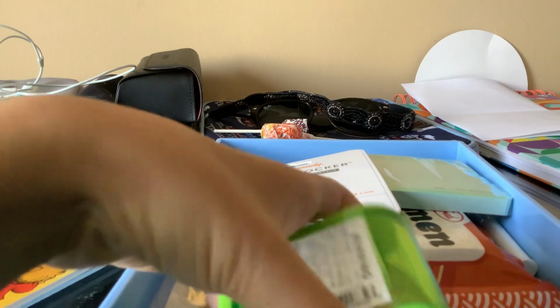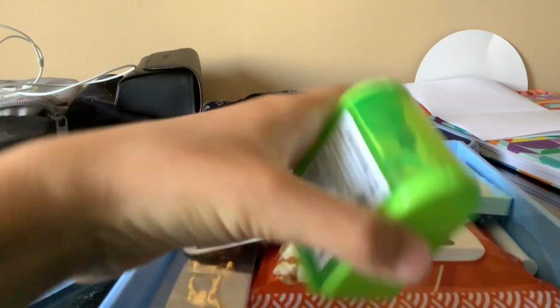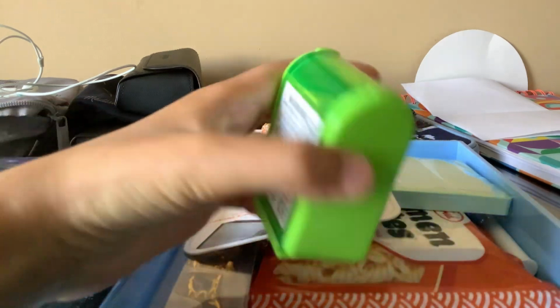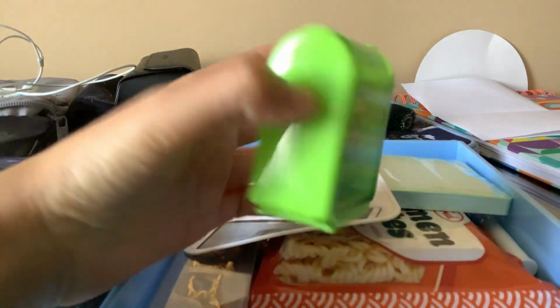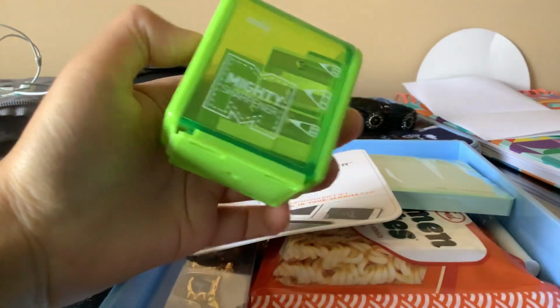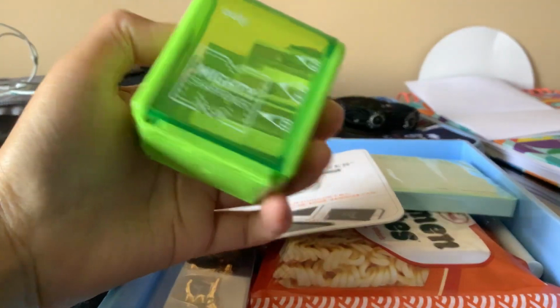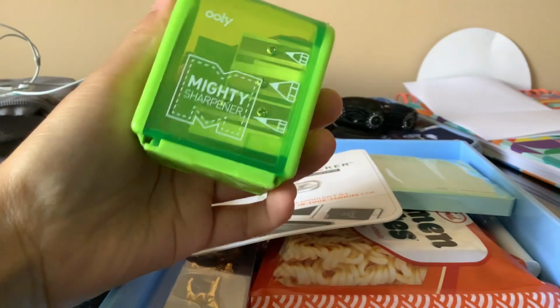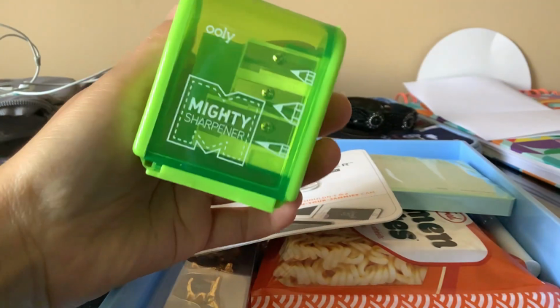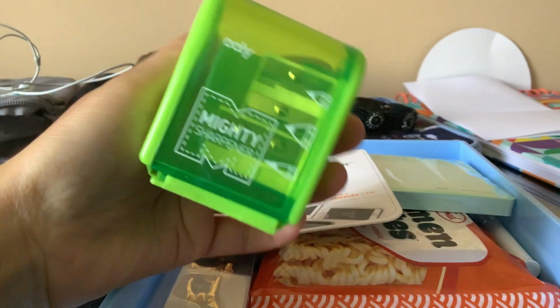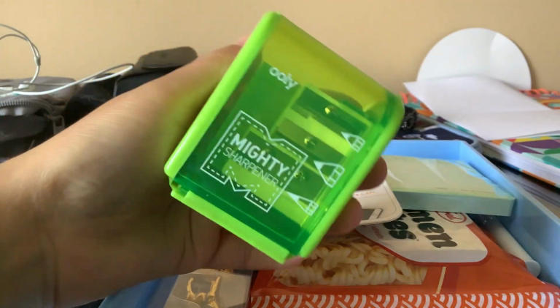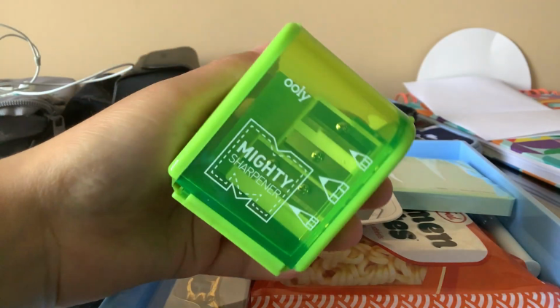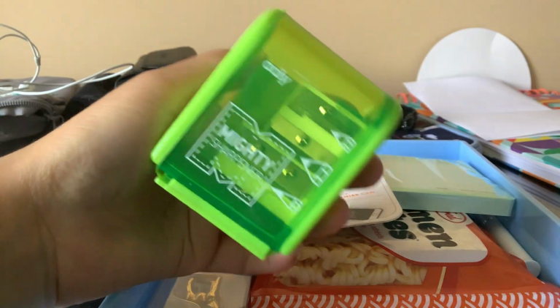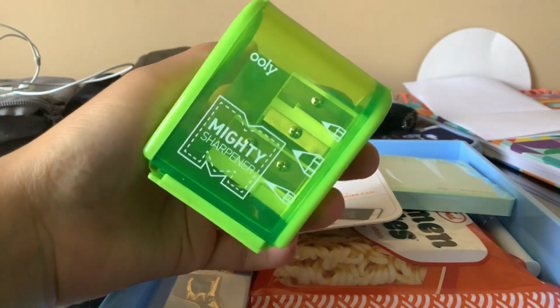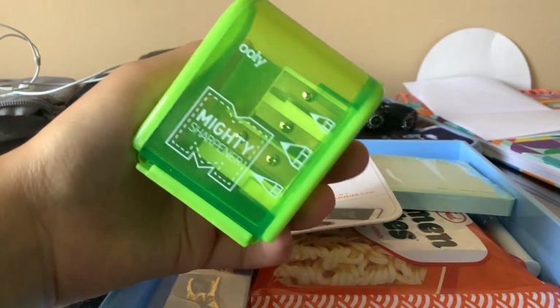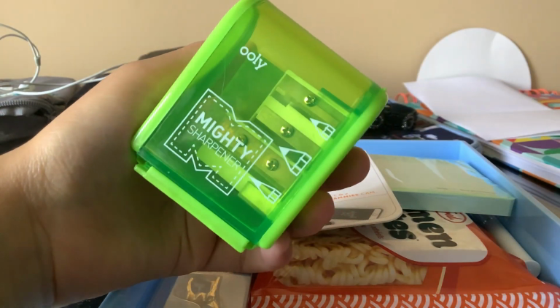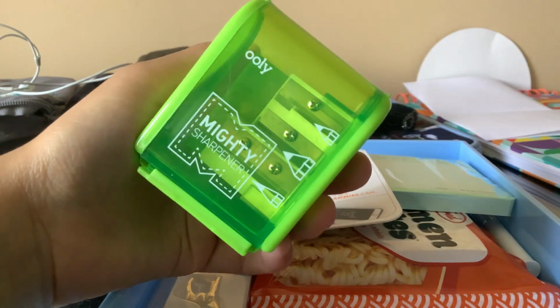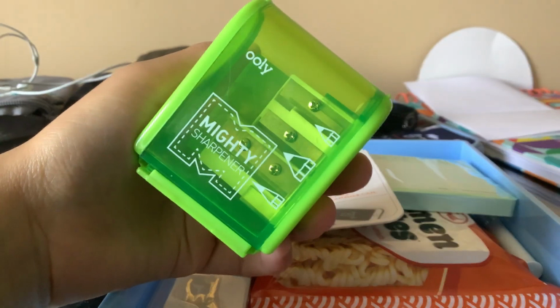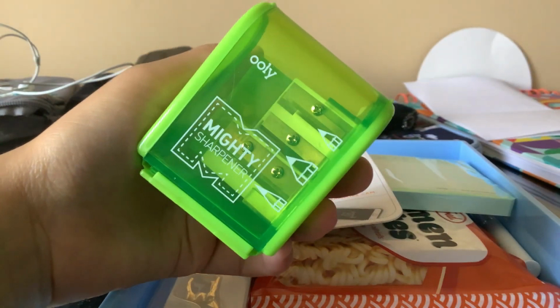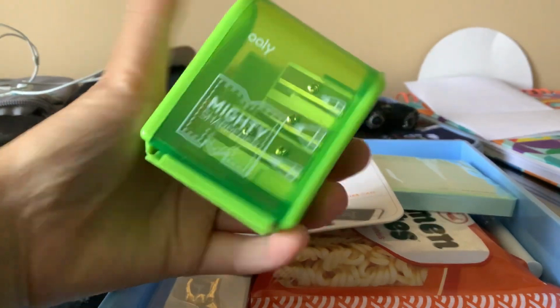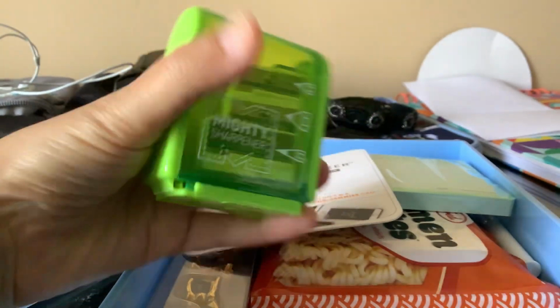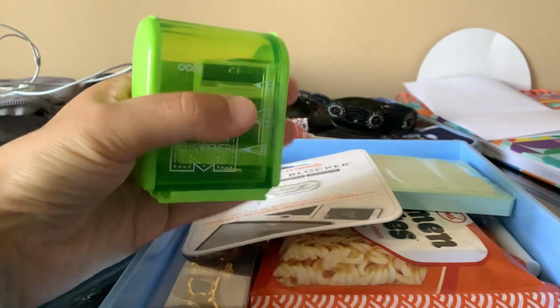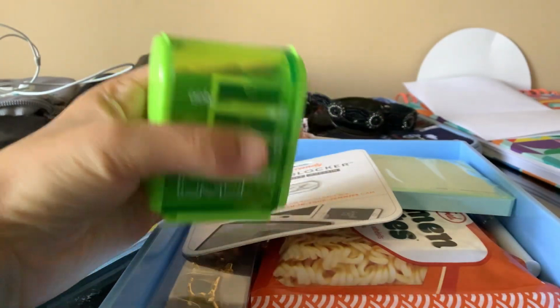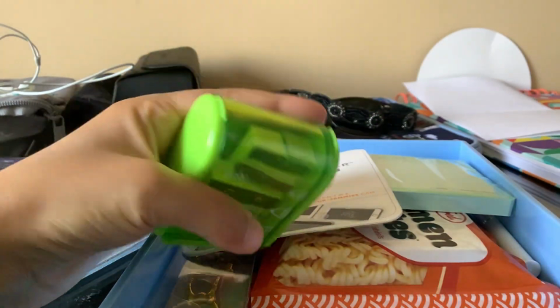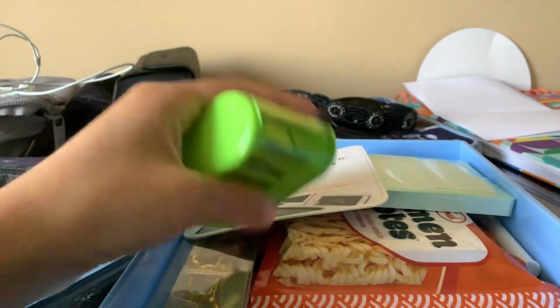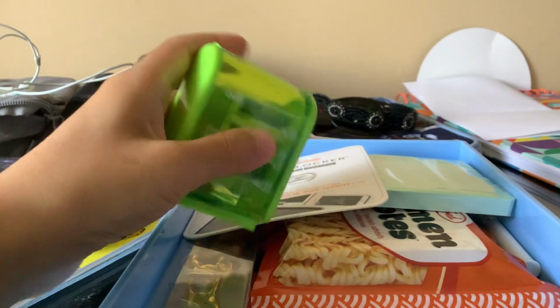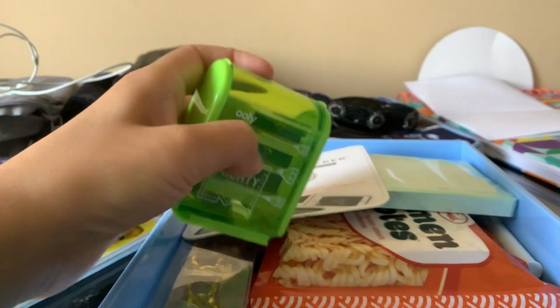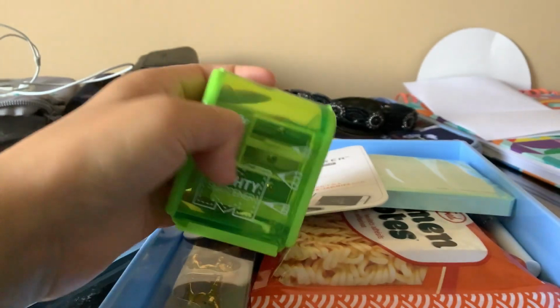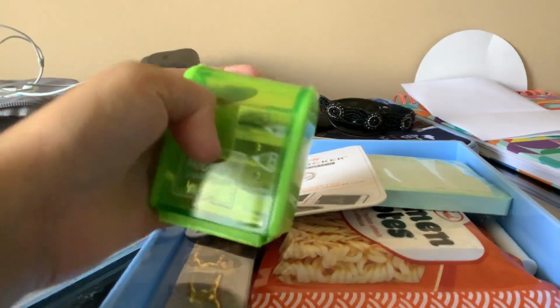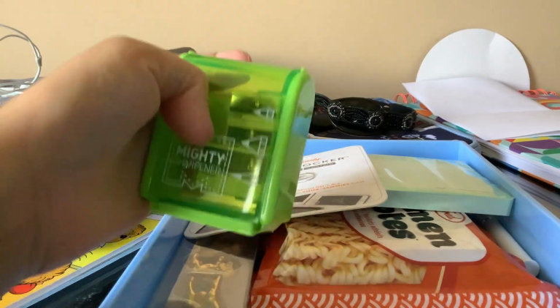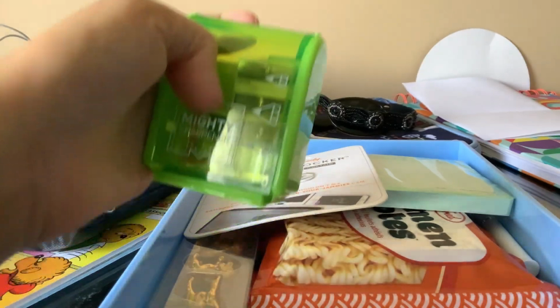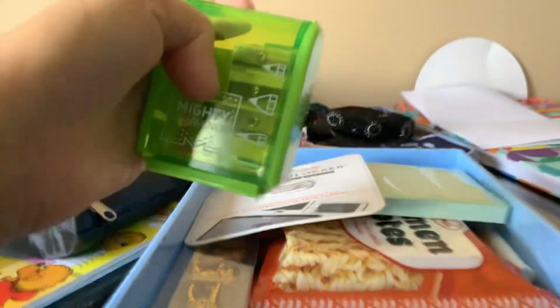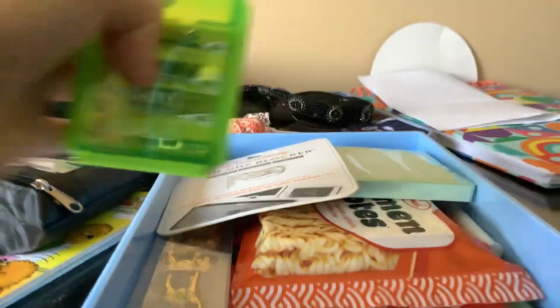The first one I have is a sharpener, as you can see. It's like a green pencil sharpener. It's pretty cool.